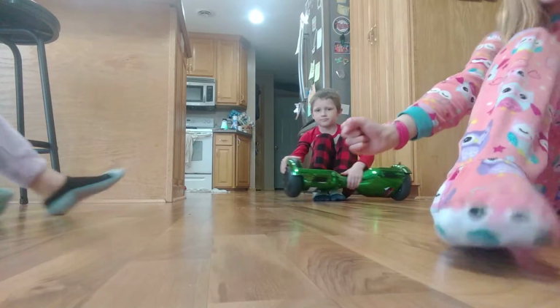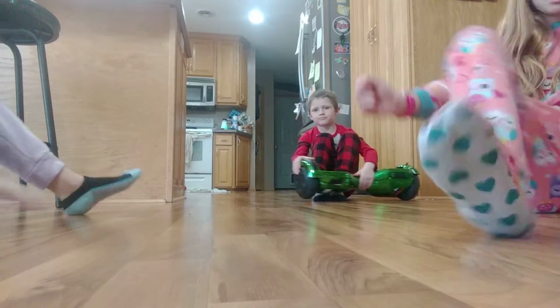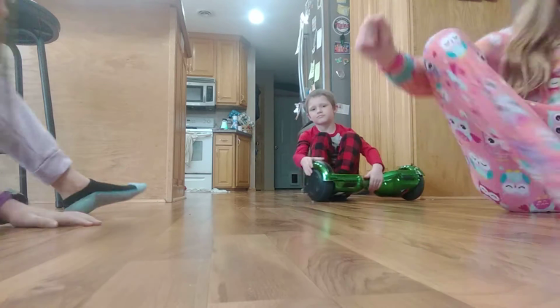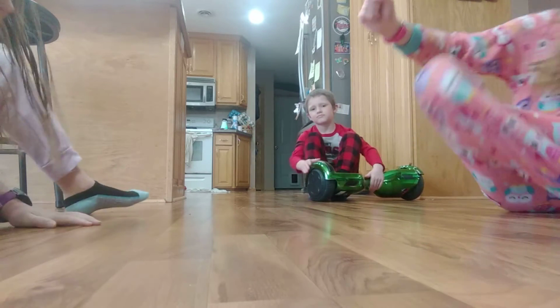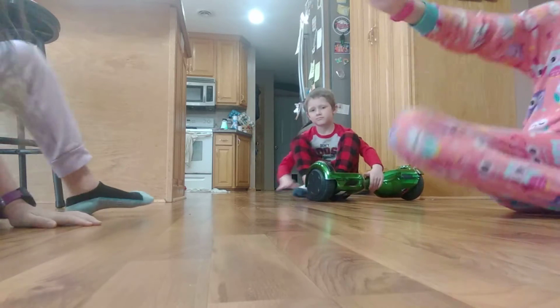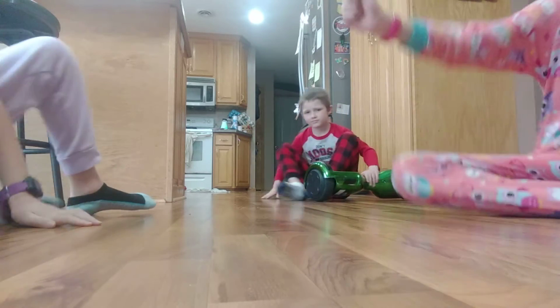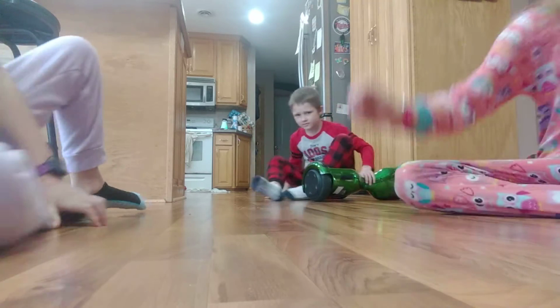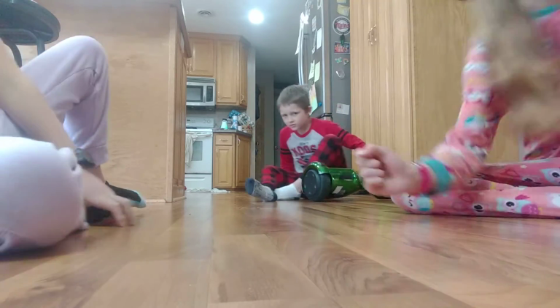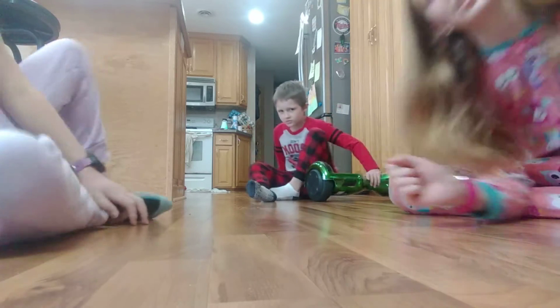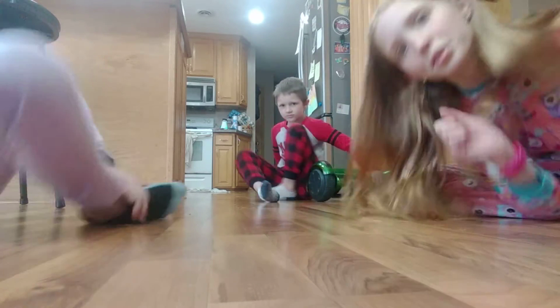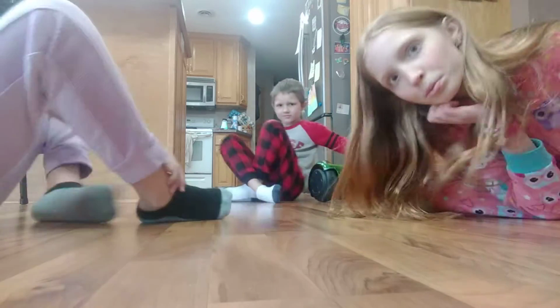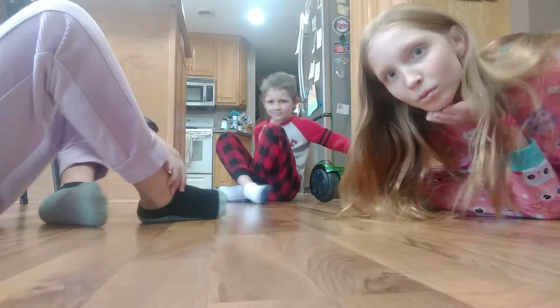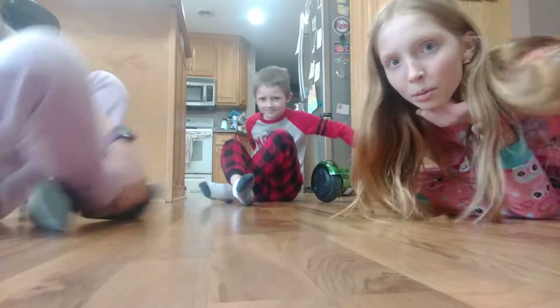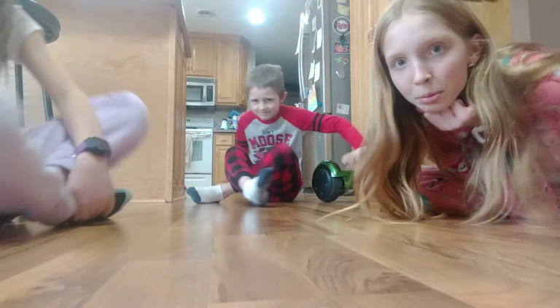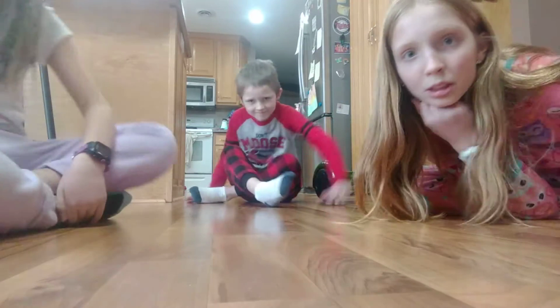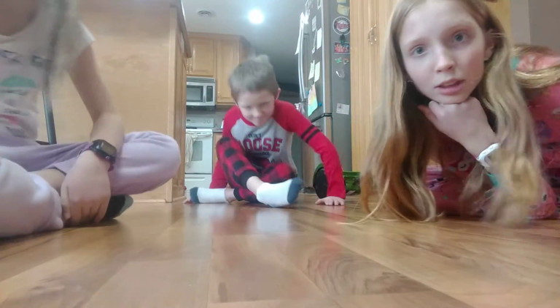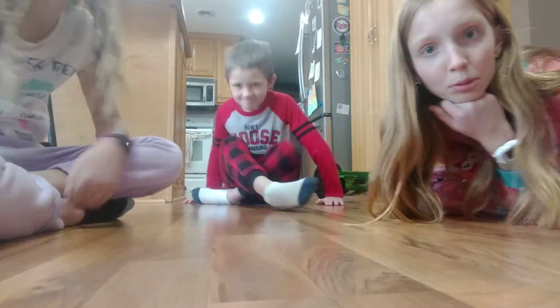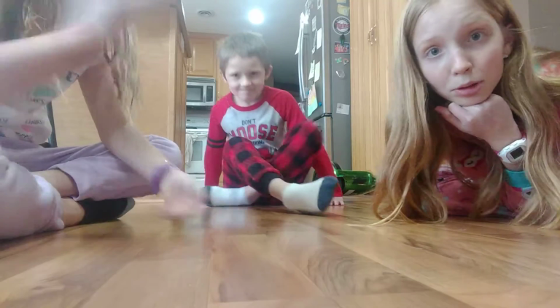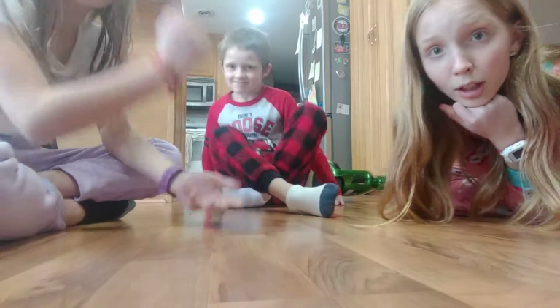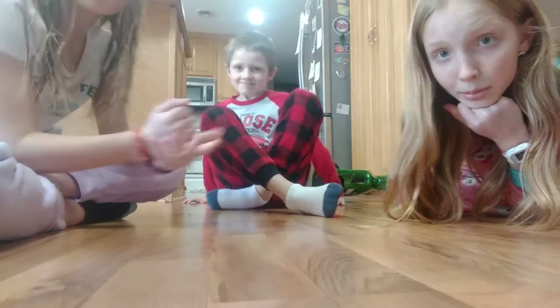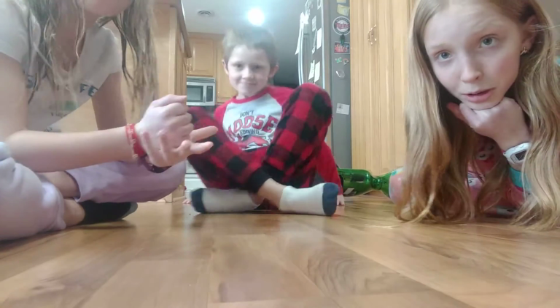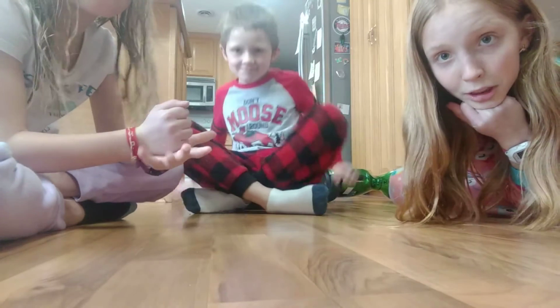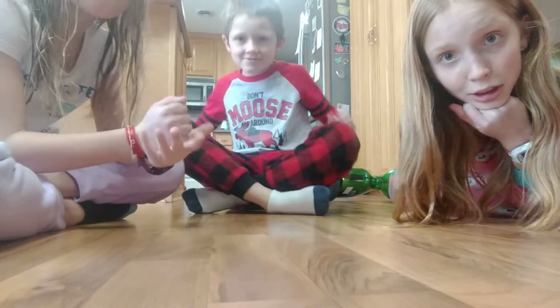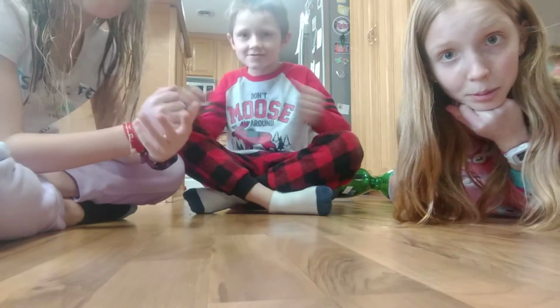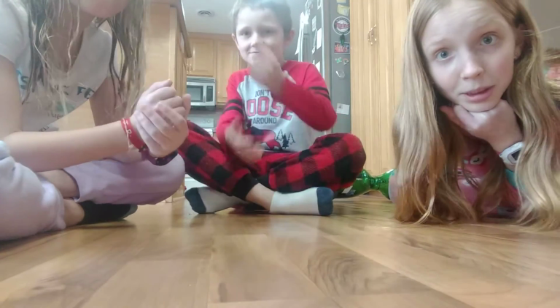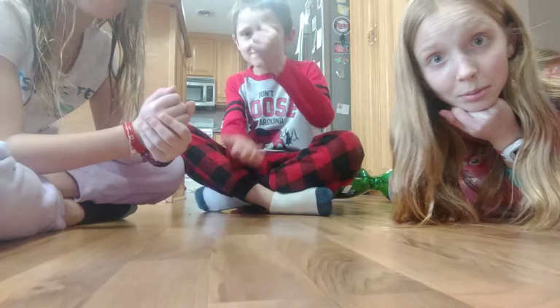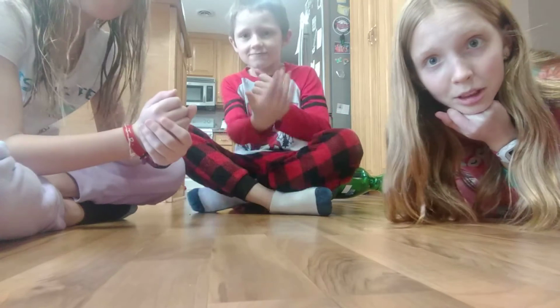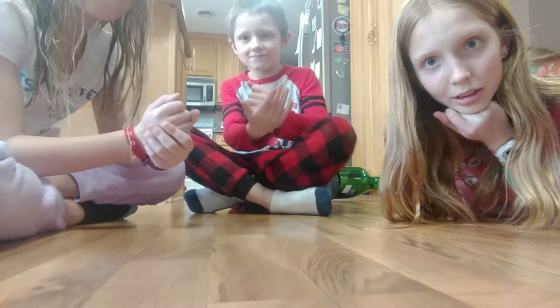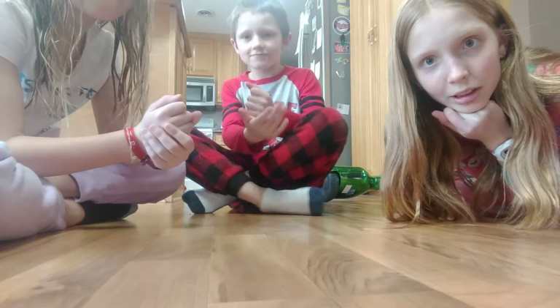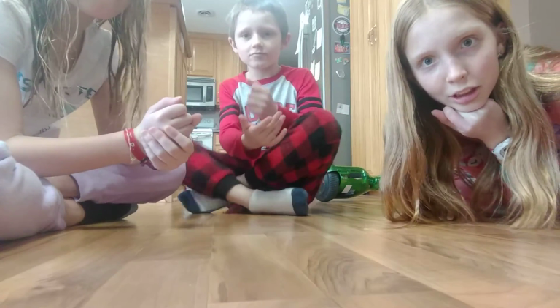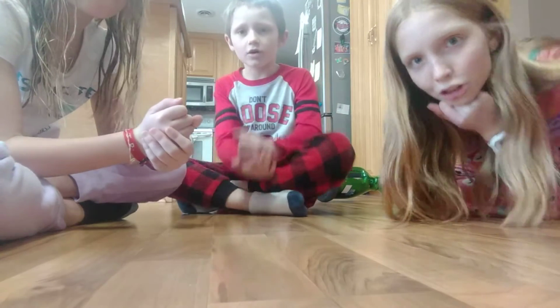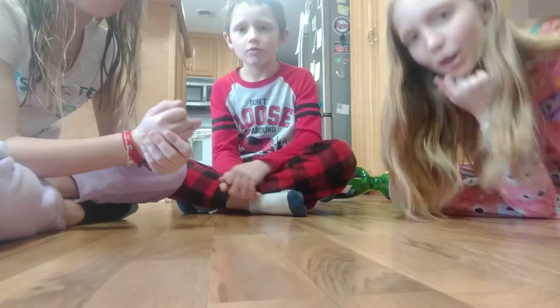This is what we have to do — rock, paper, scissors, or else we draw names, or else I just pick someone. Rock, paper, scissors, shoot. So I don't have to use my hoverboard. Now it's just up to you two.